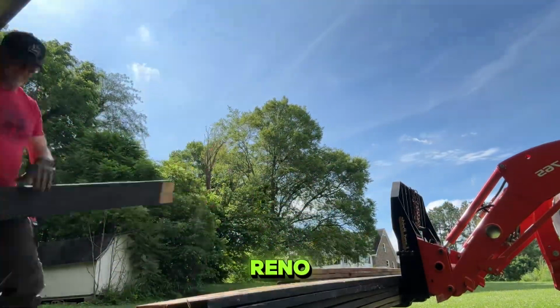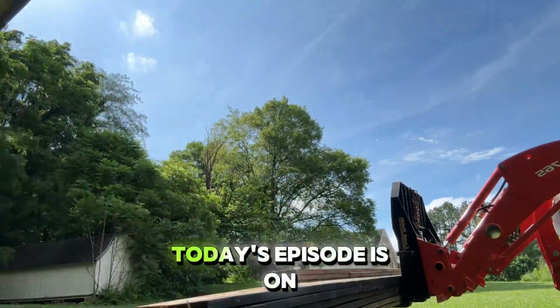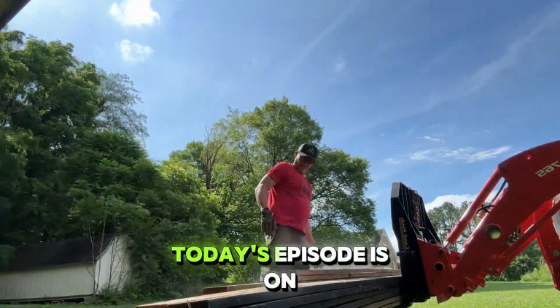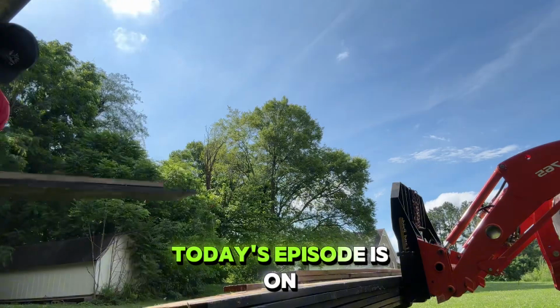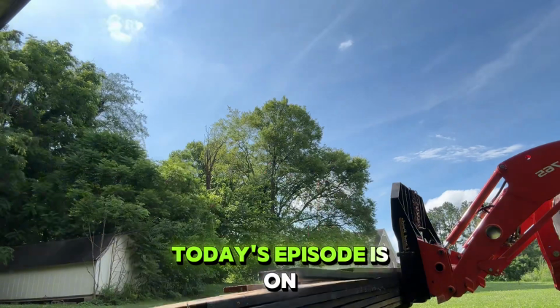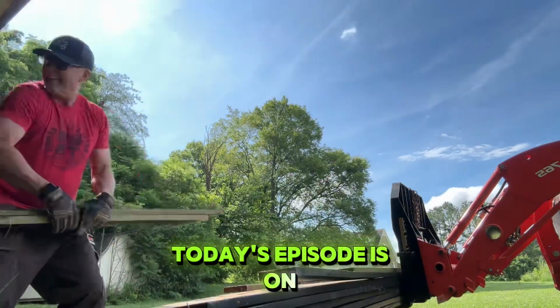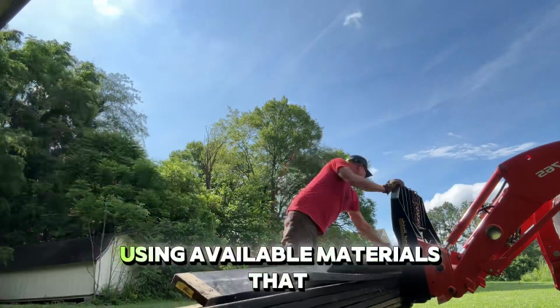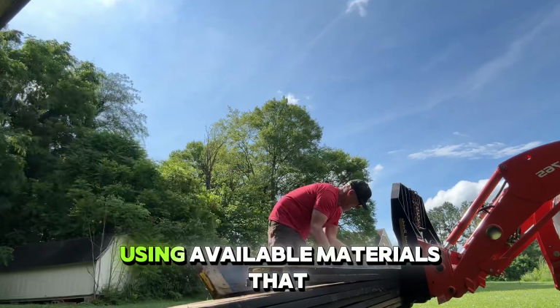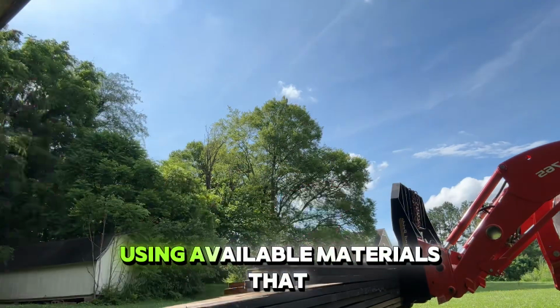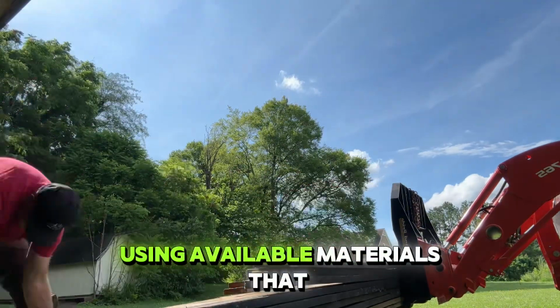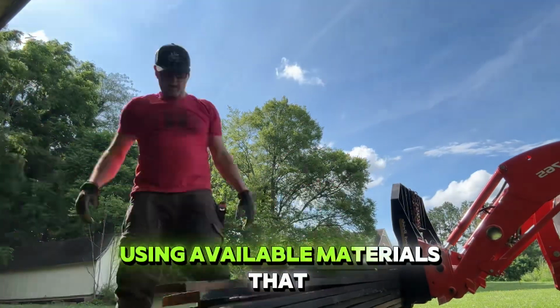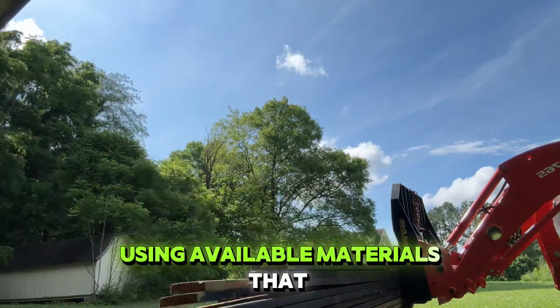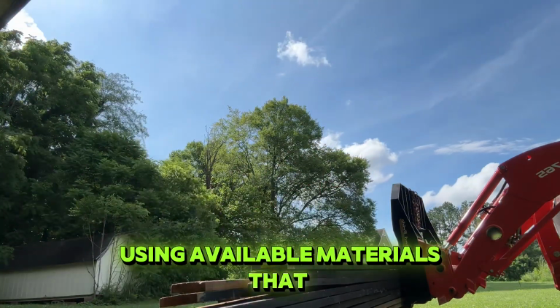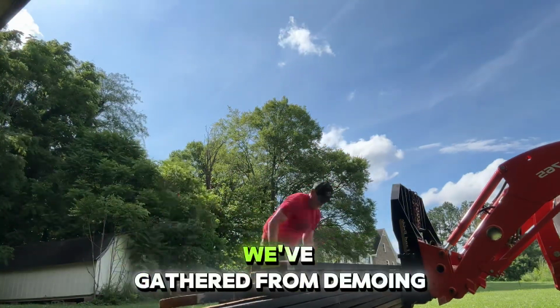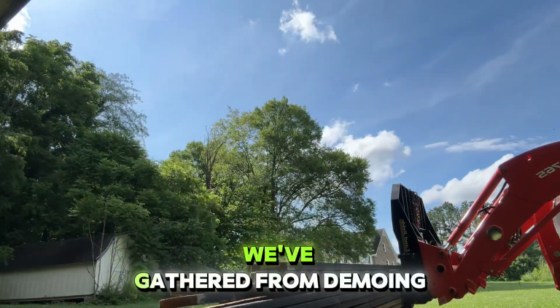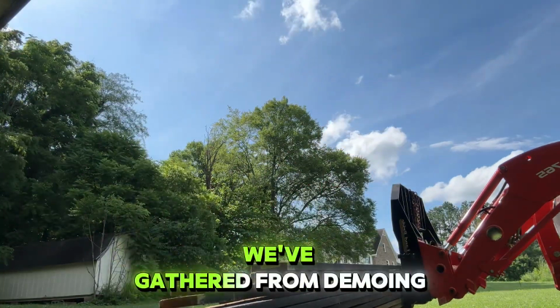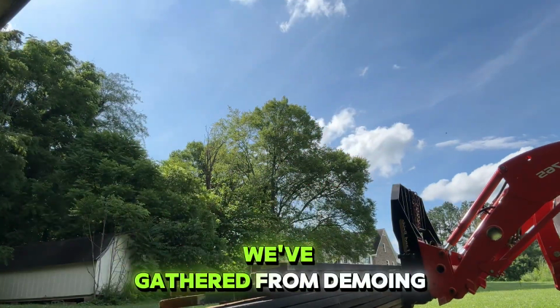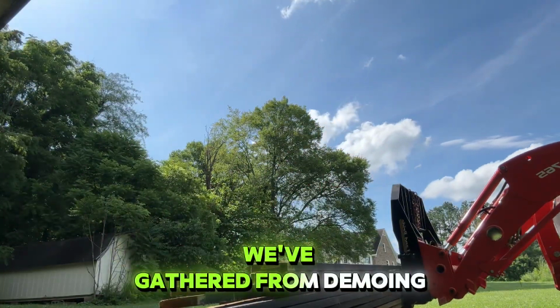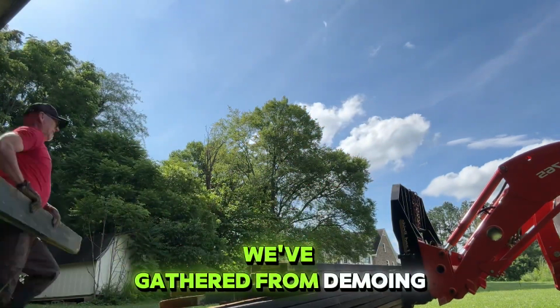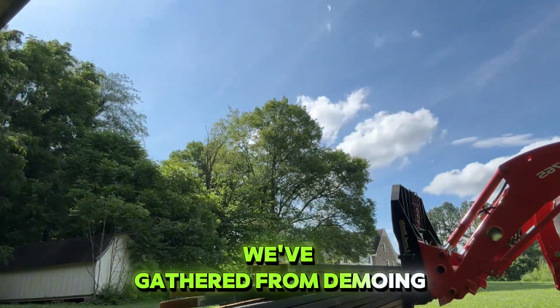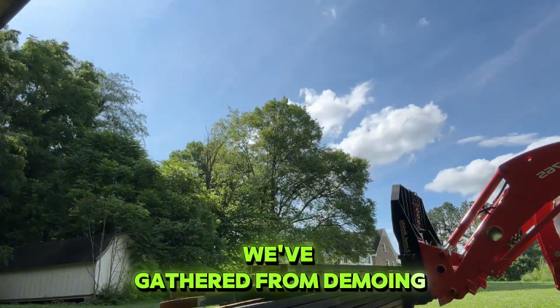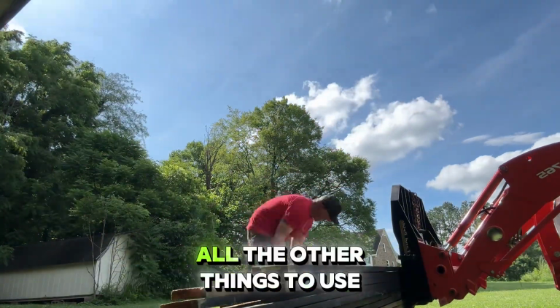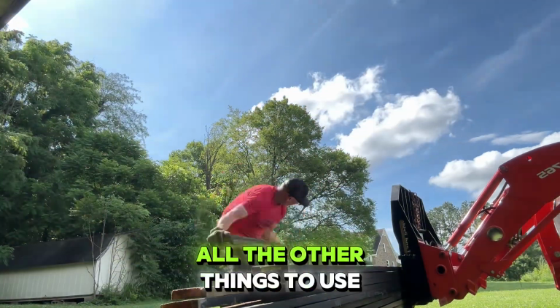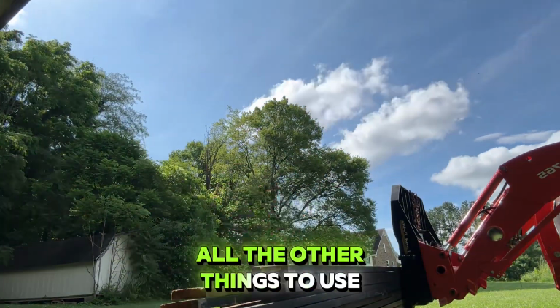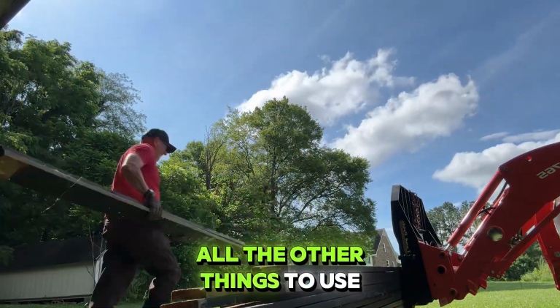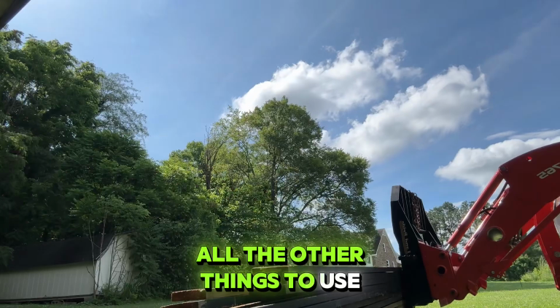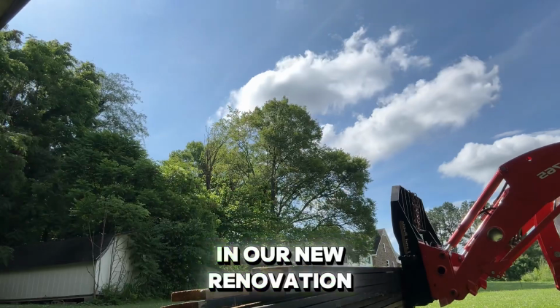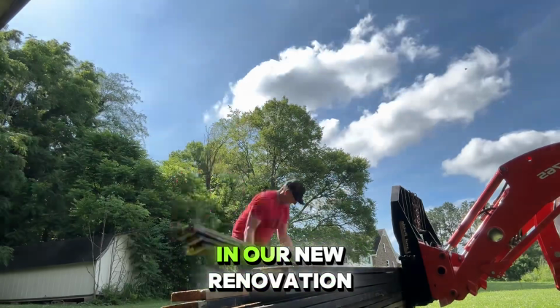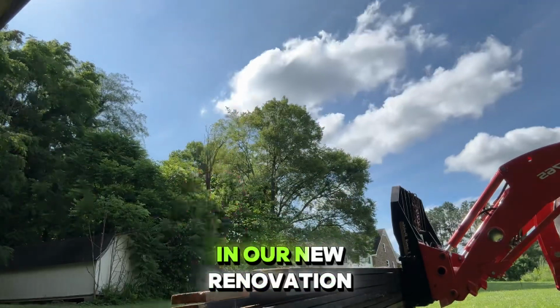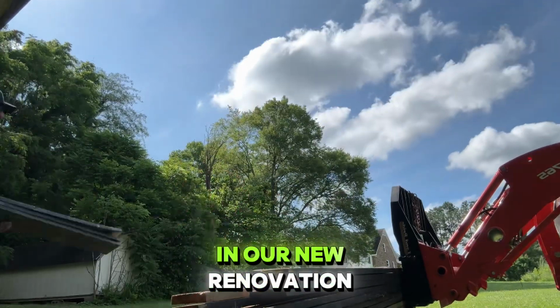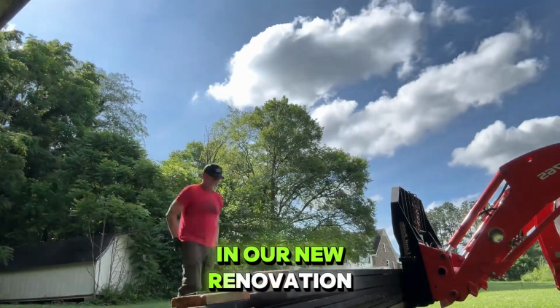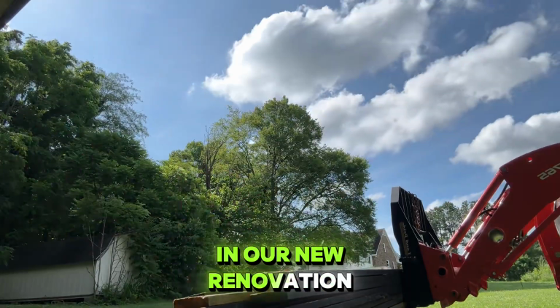Today's episode is on using available materials that we've gathered from demoing all the other things to use in our new renovation.